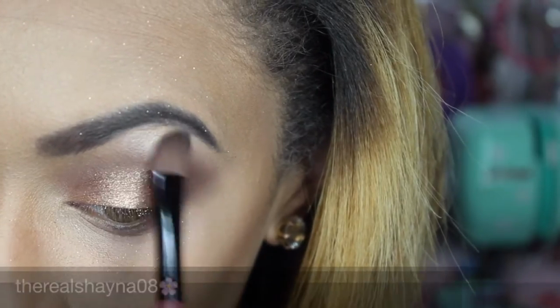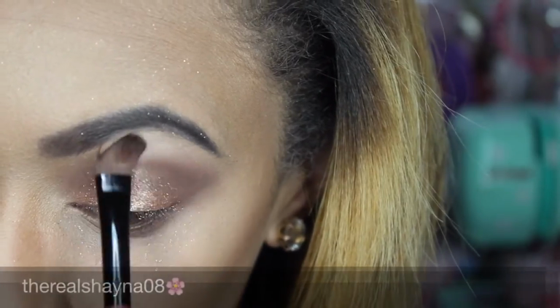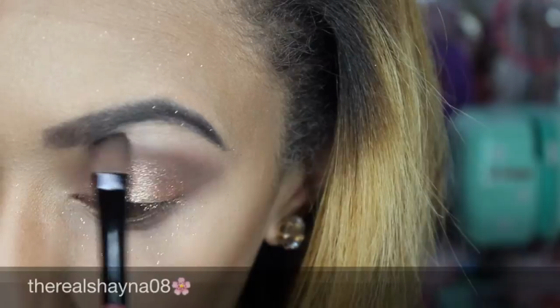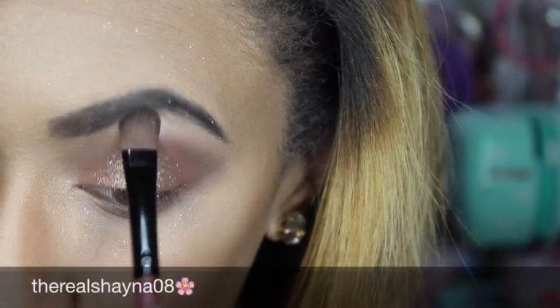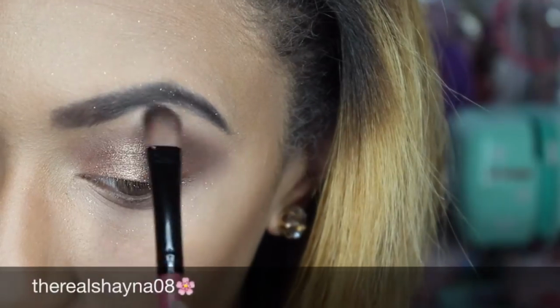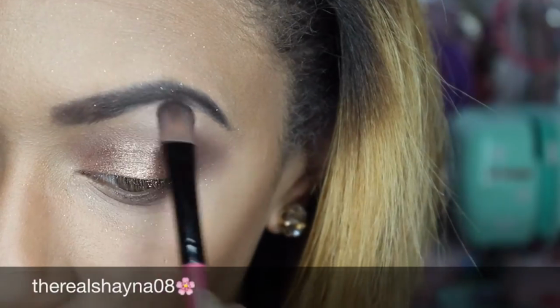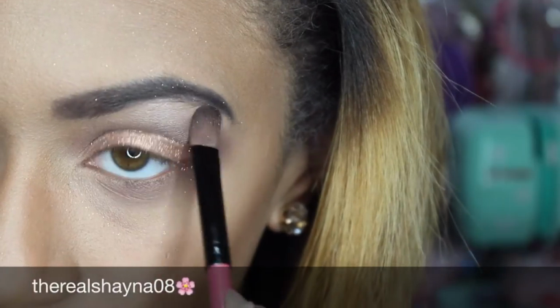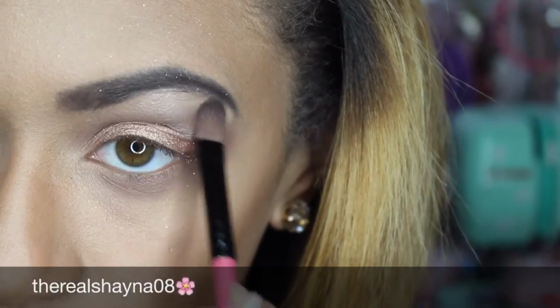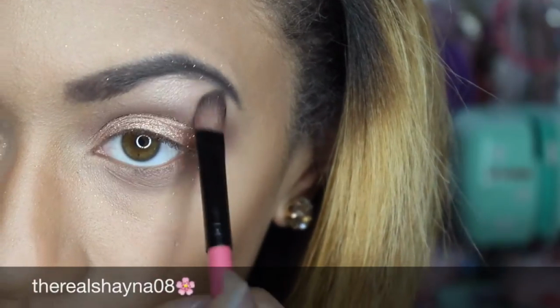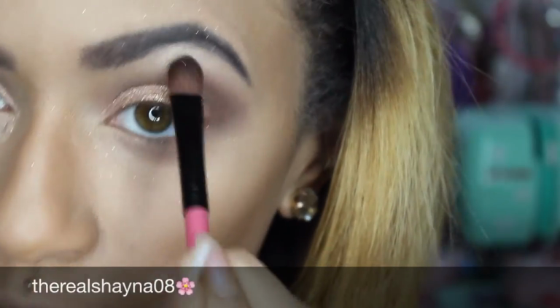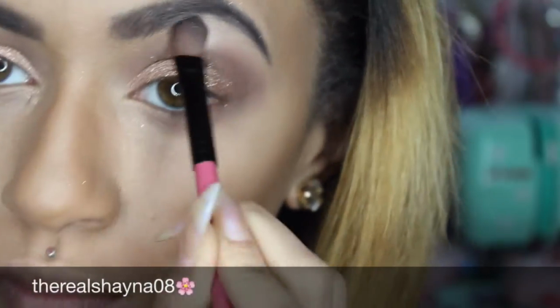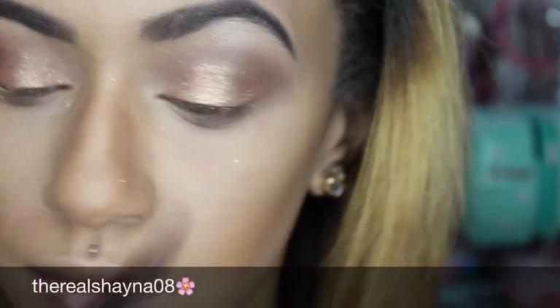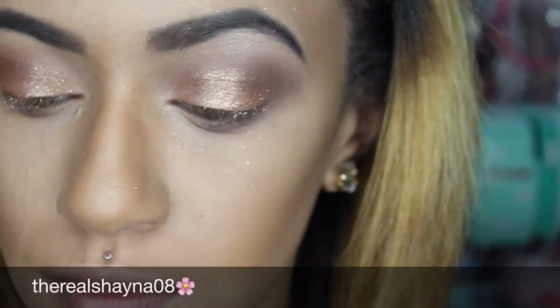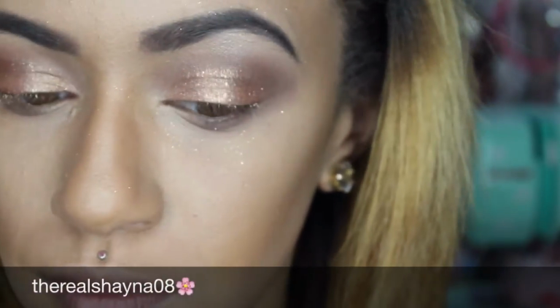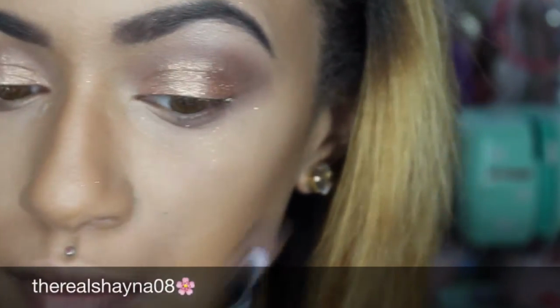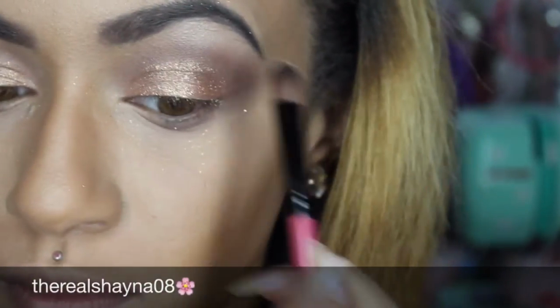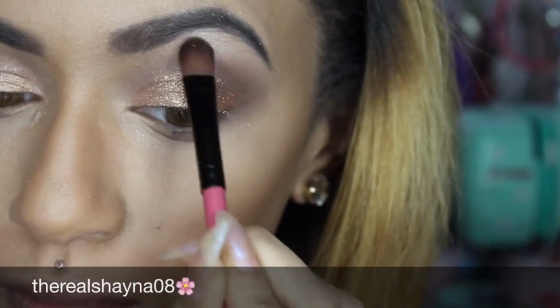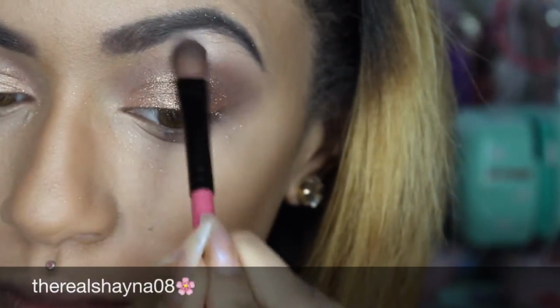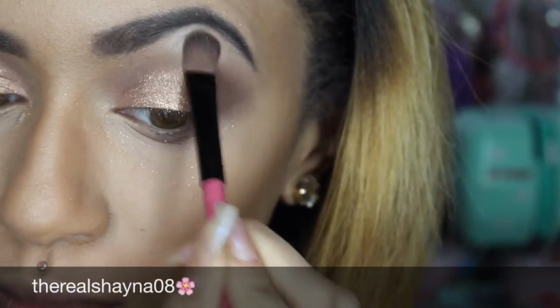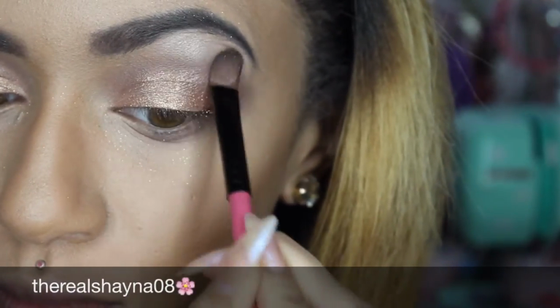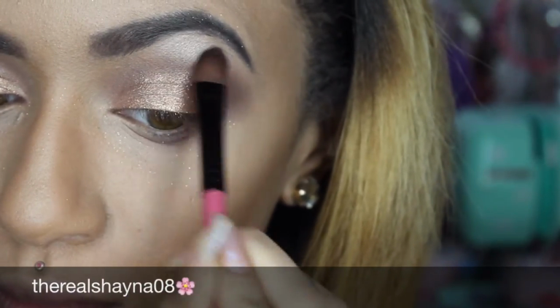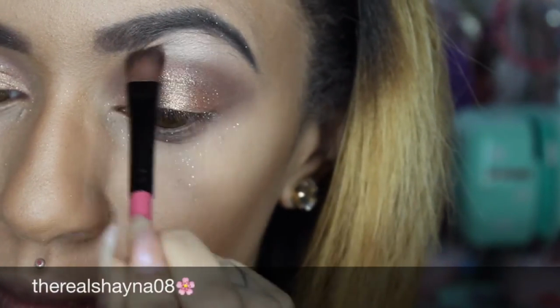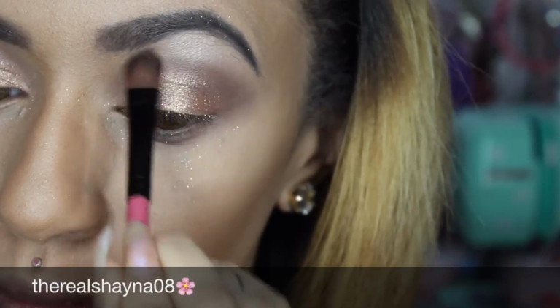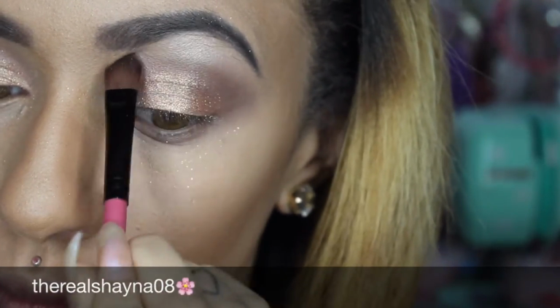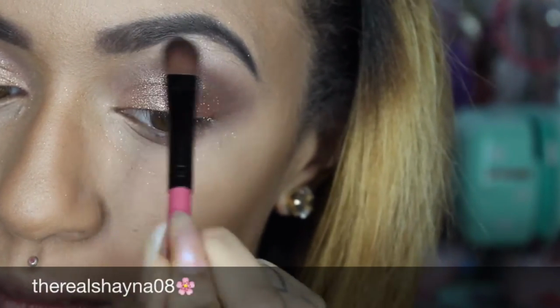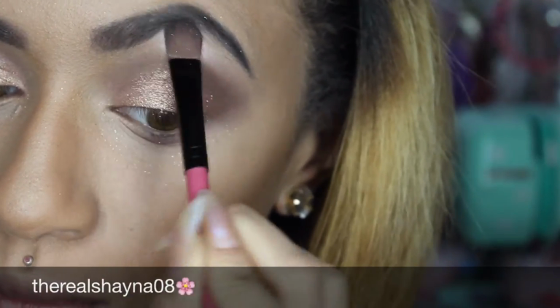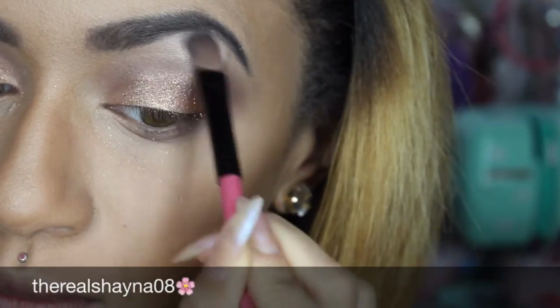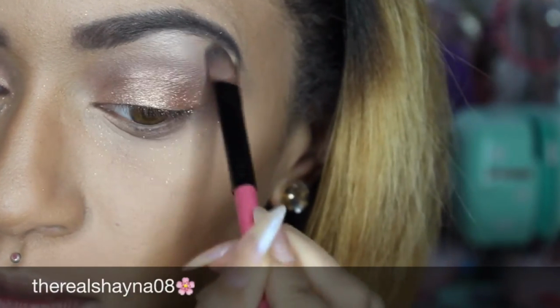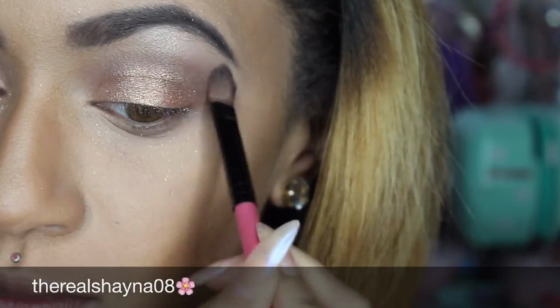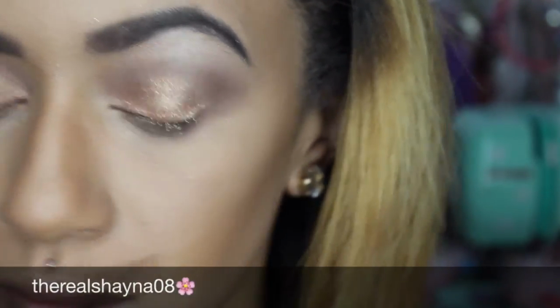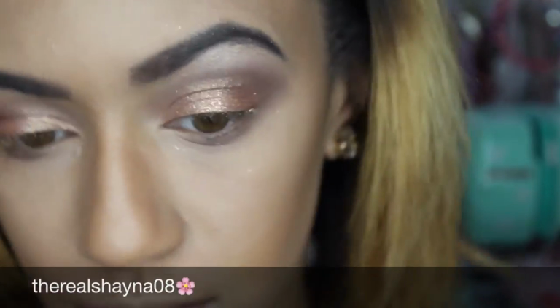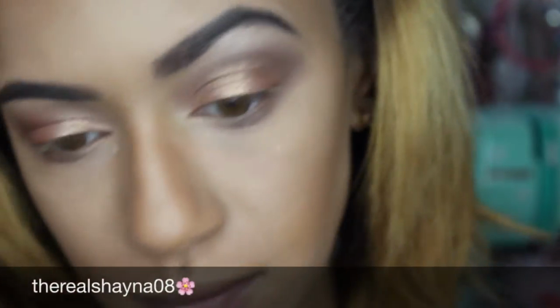Now I'm going in with the color Champagne Truffle and applying that on my brow bone to highlight it.